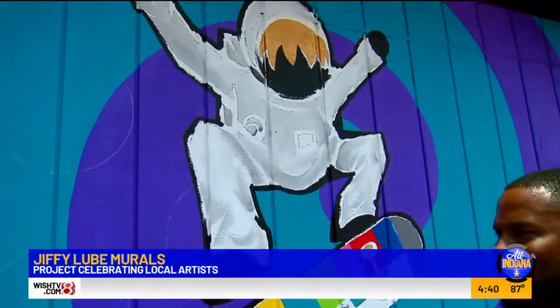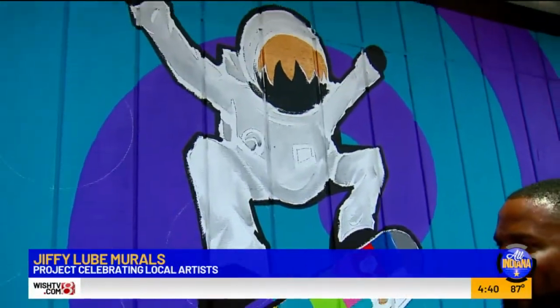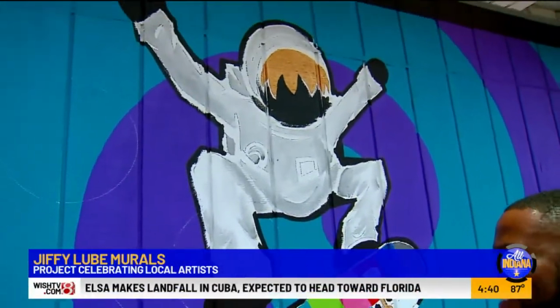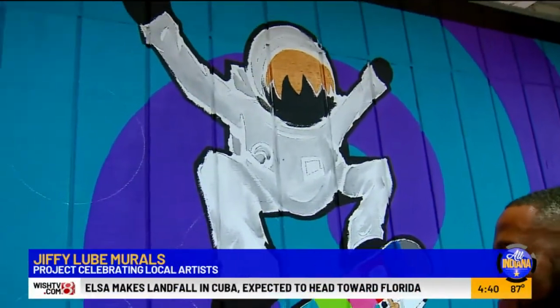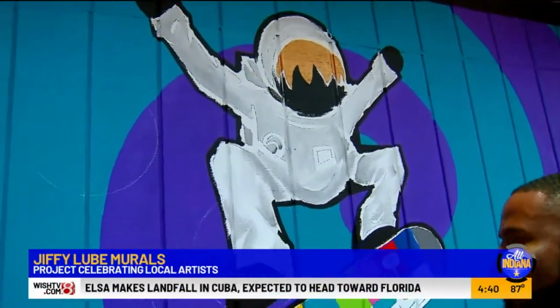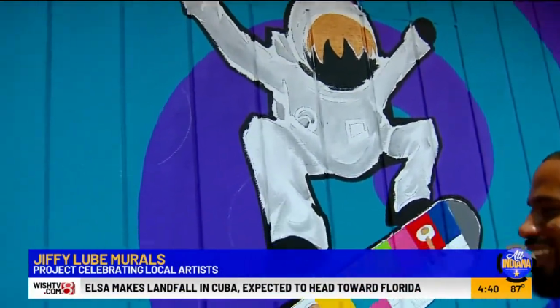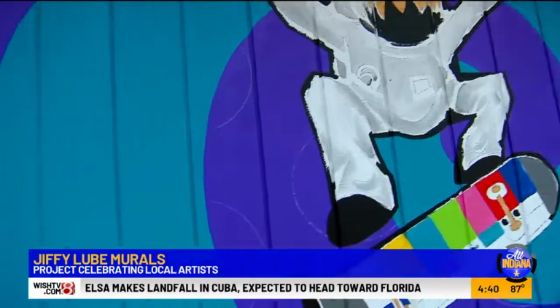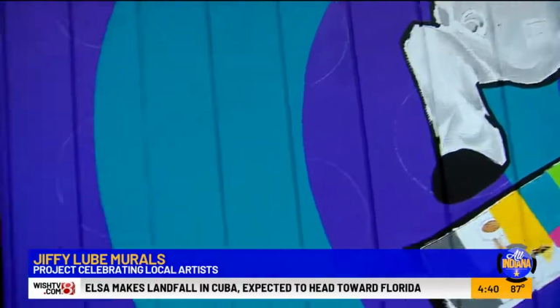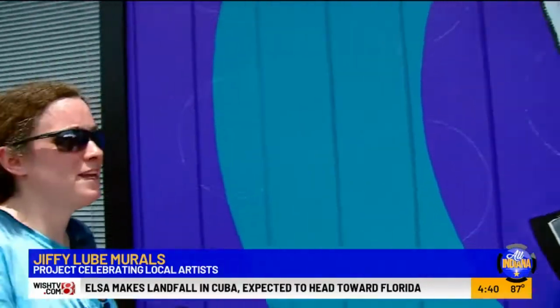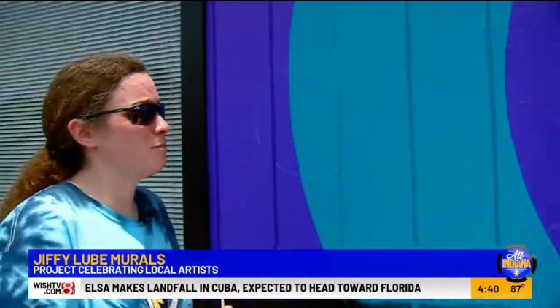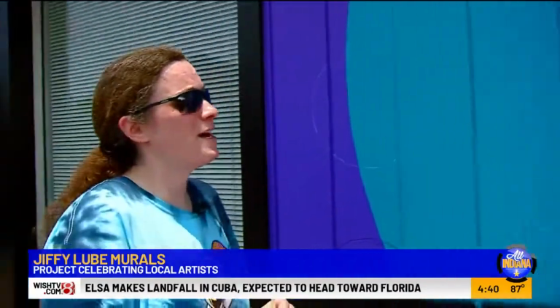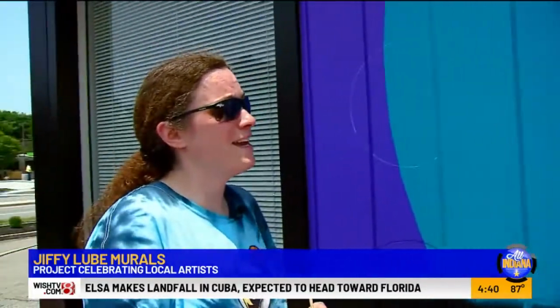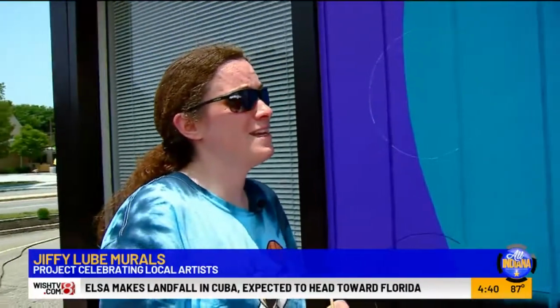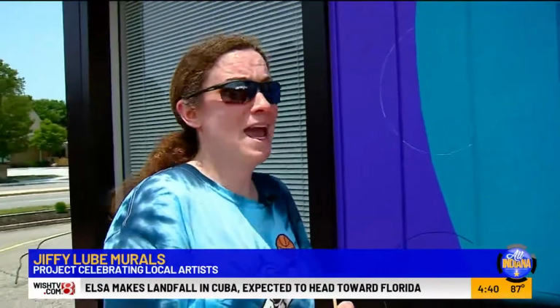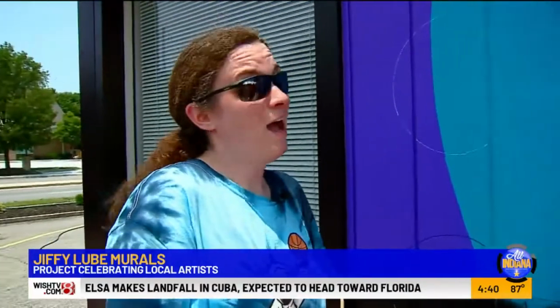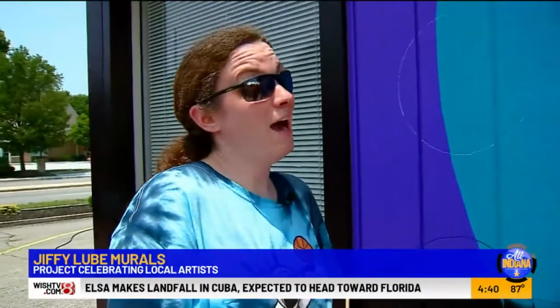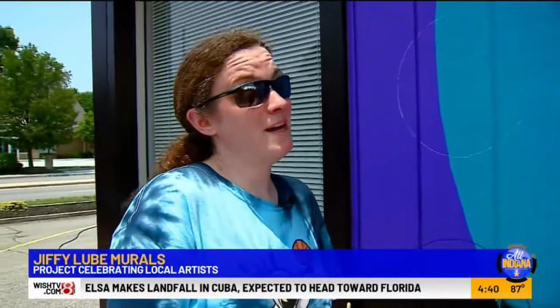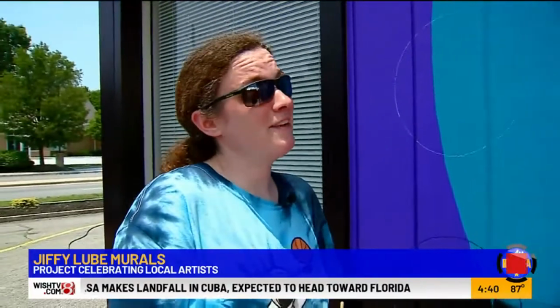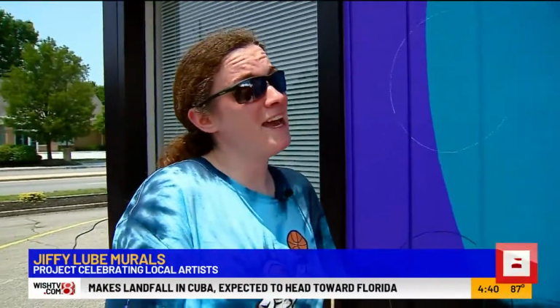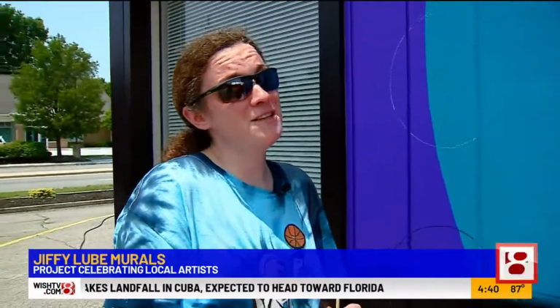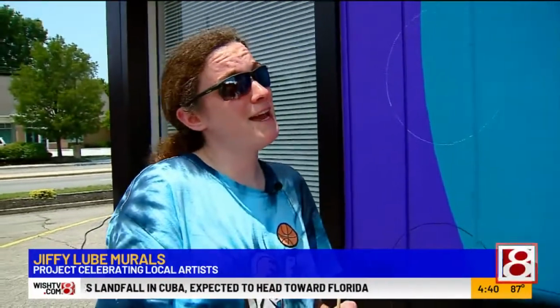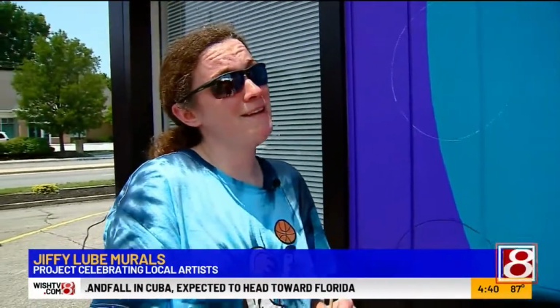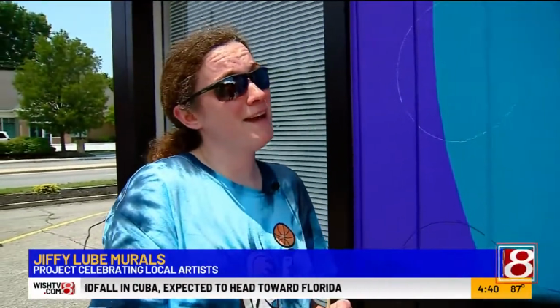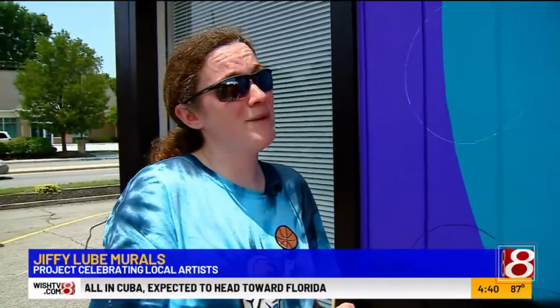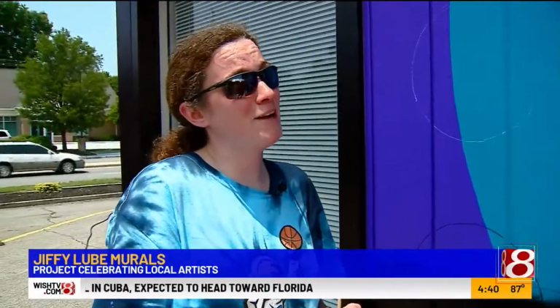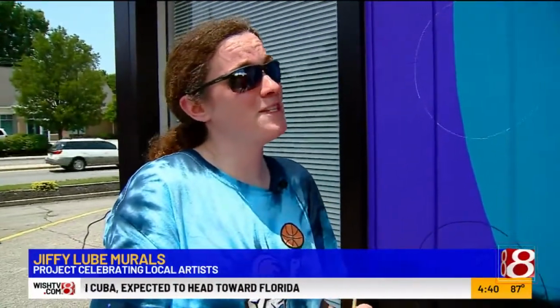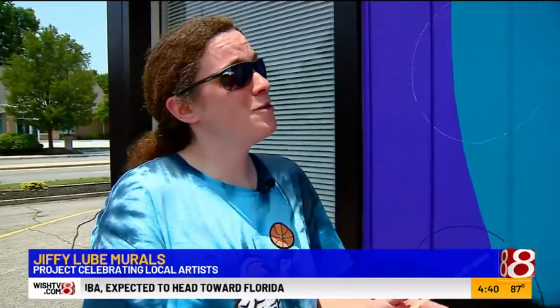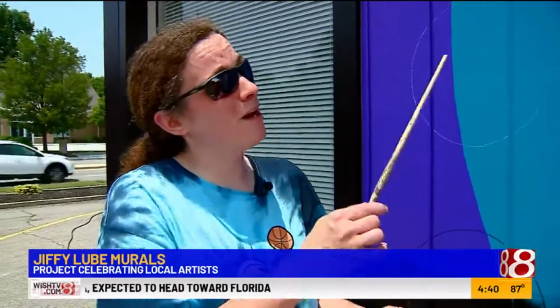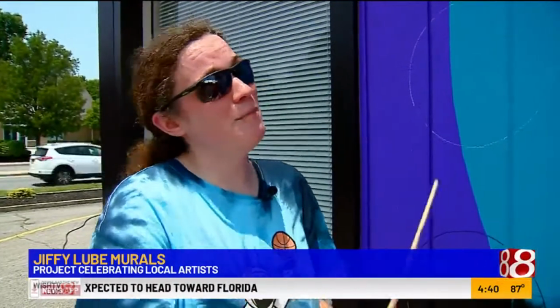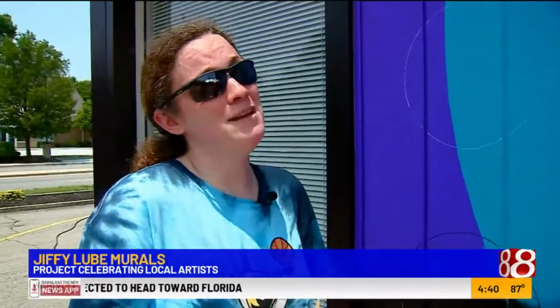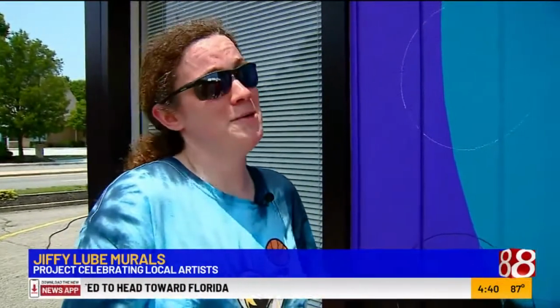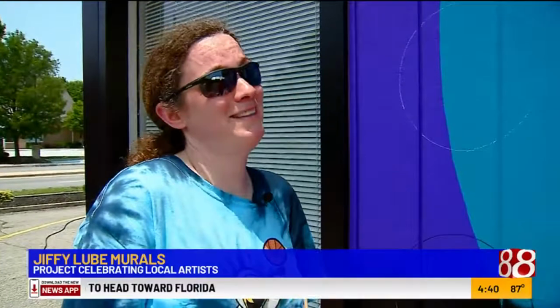I got another one a couple blocks over where he's break dancing. I definitely can't do that and I'm not going to pretend to, but I'll let Bean do it.